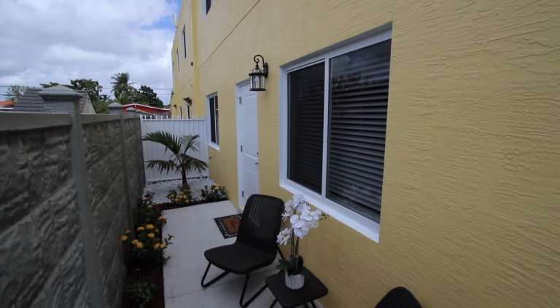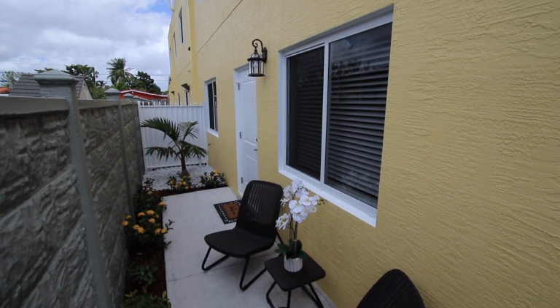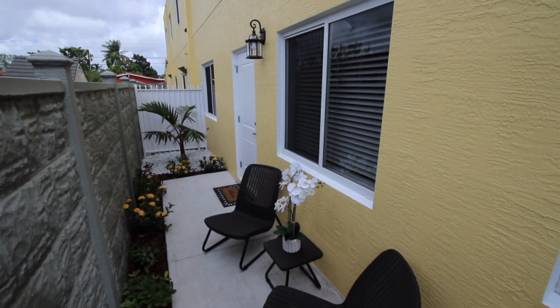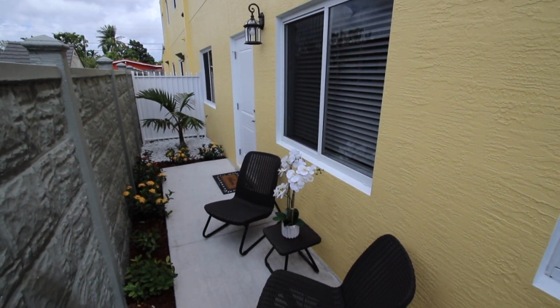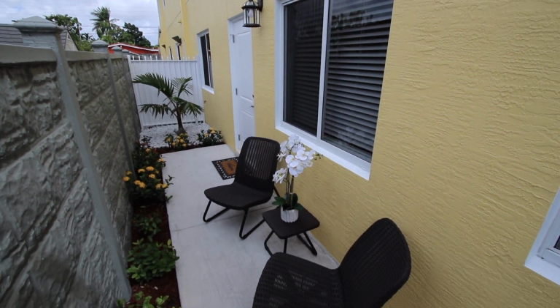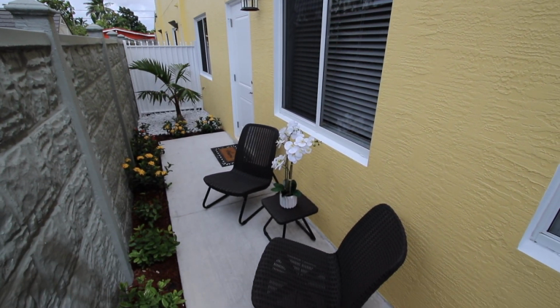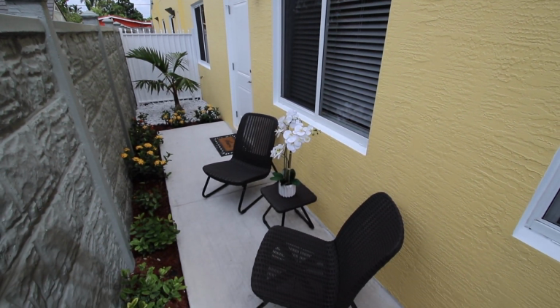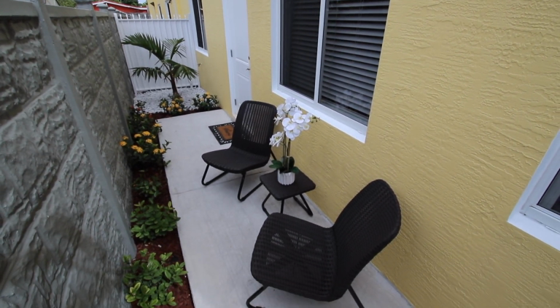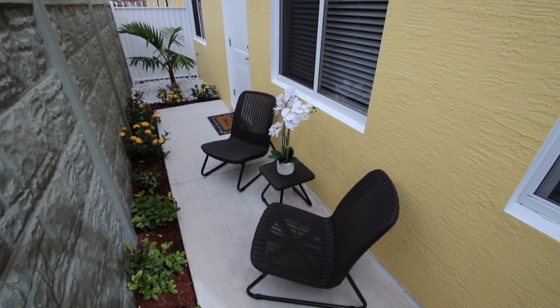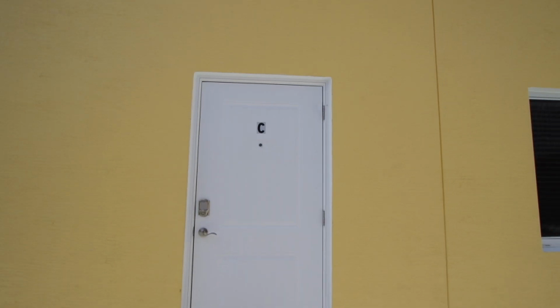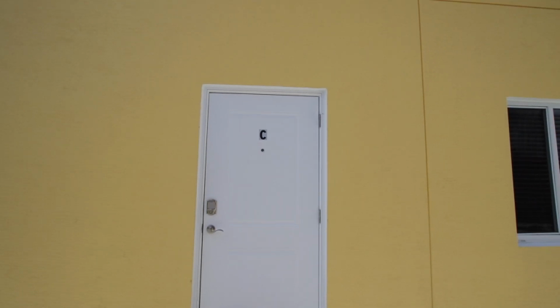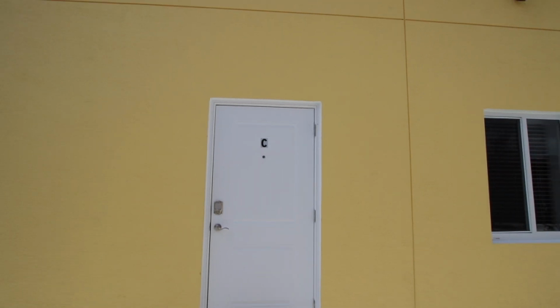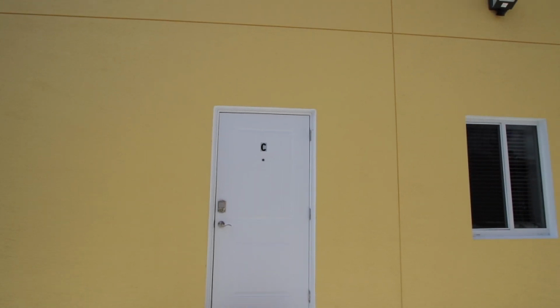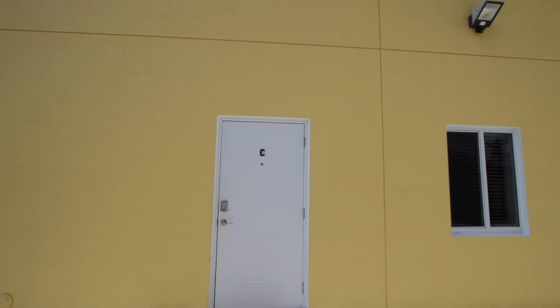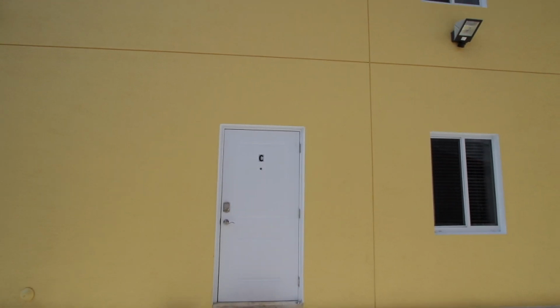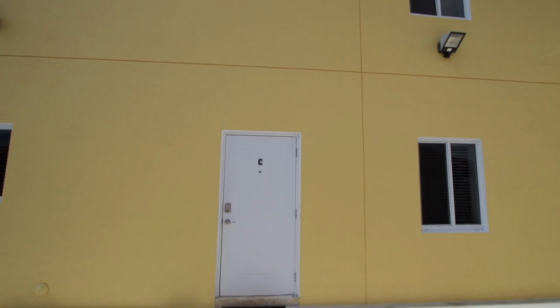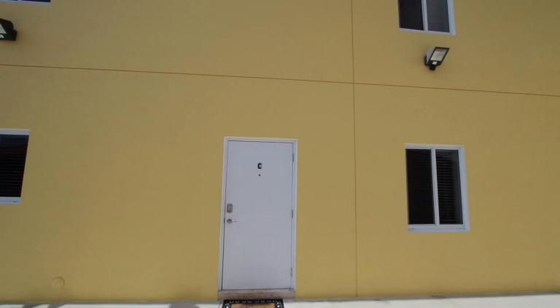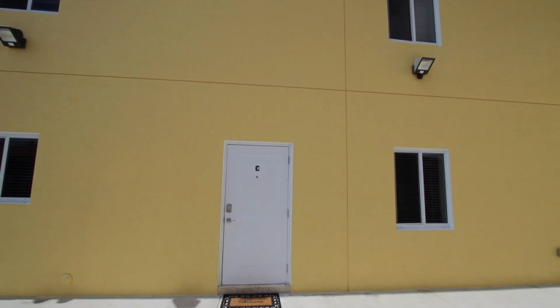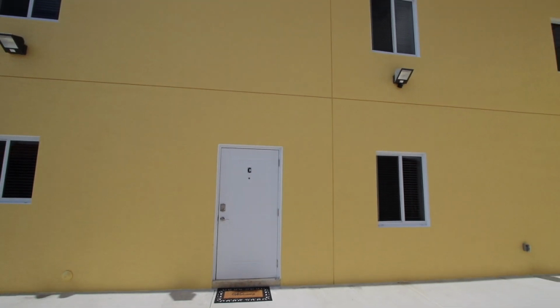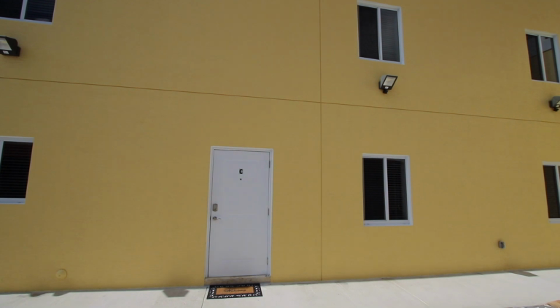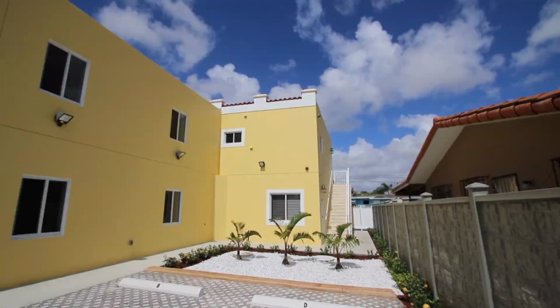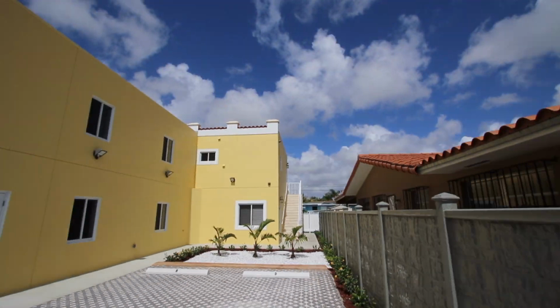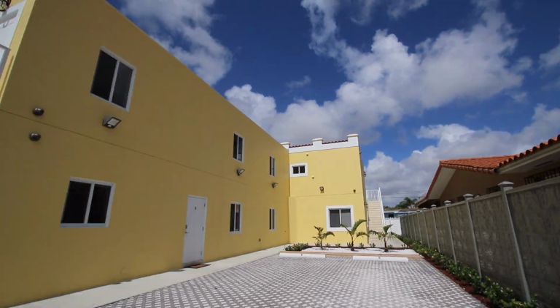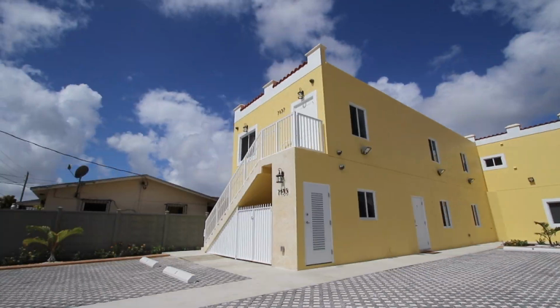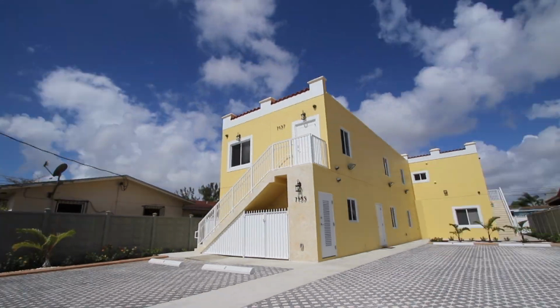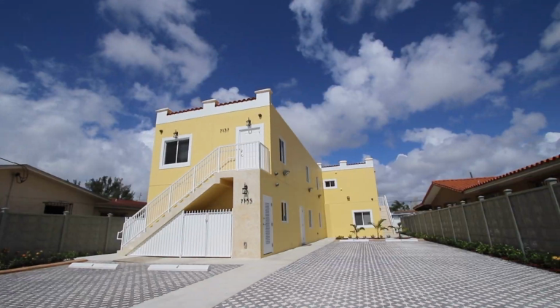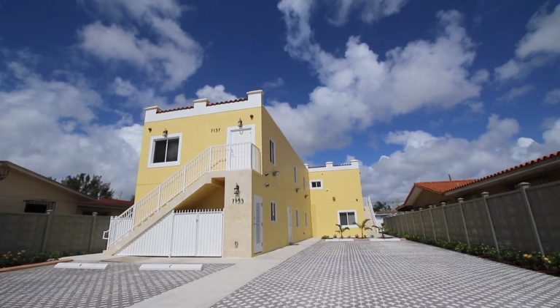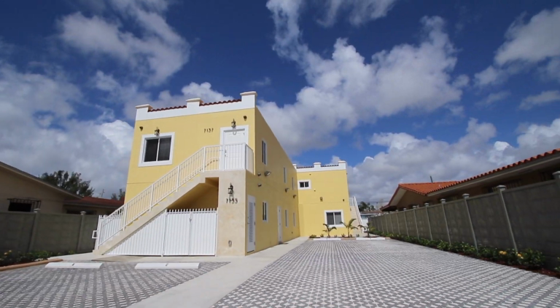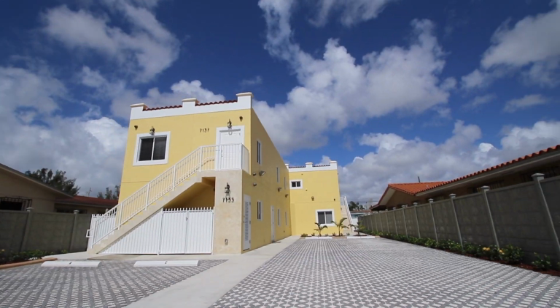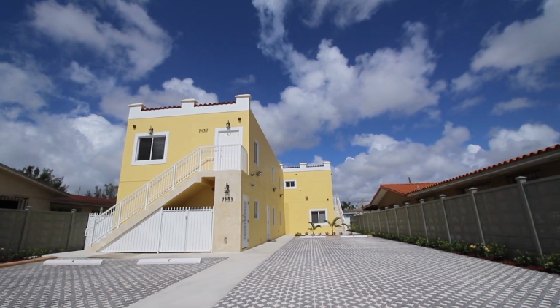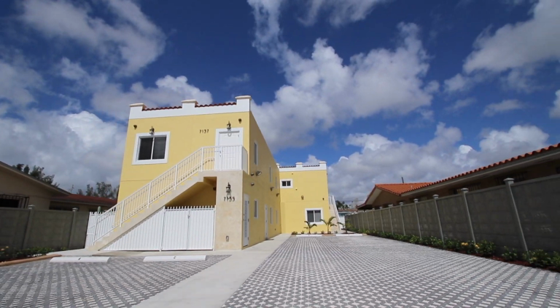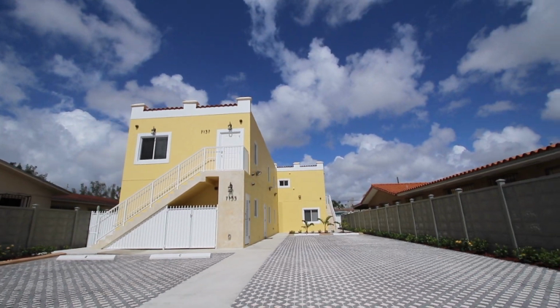We look forward to hosting you soon and making your vacation the most pleasurable experience it can be.